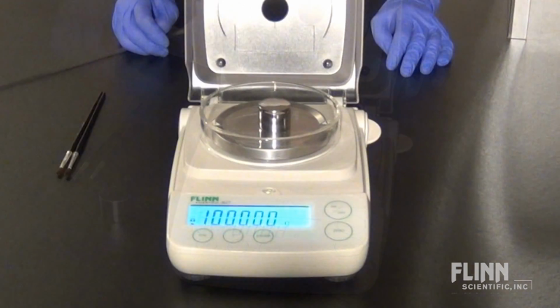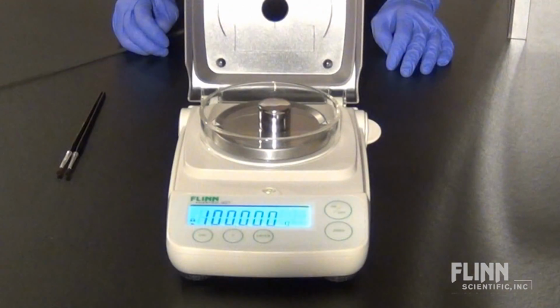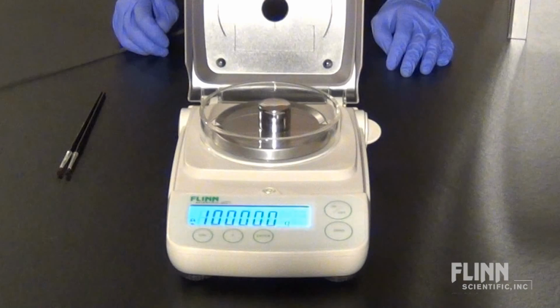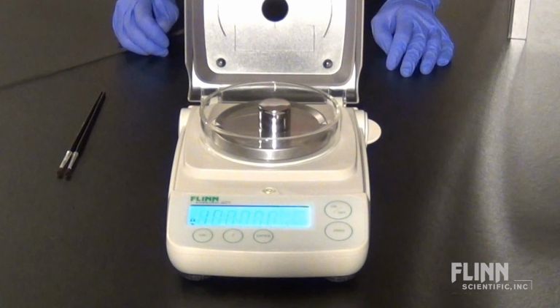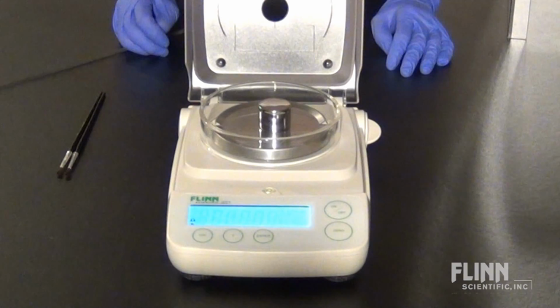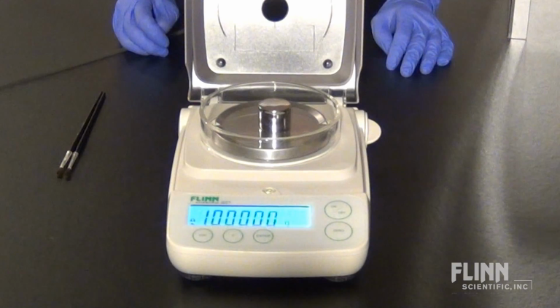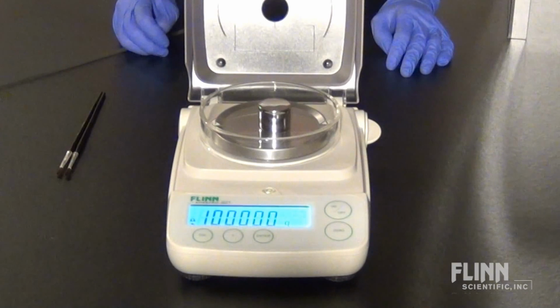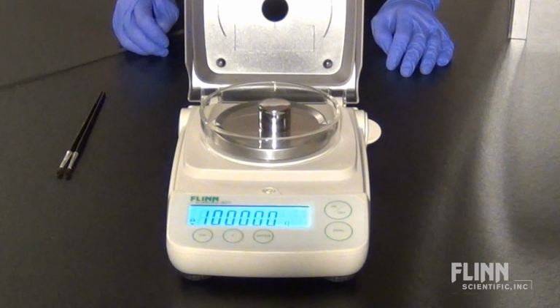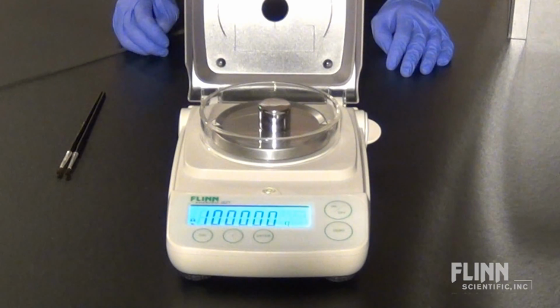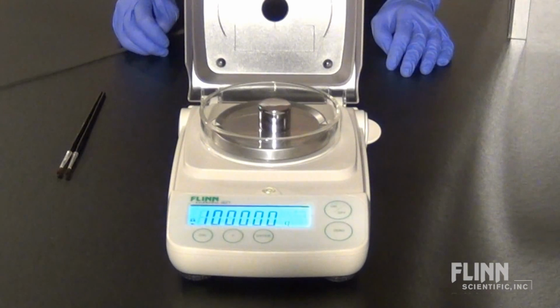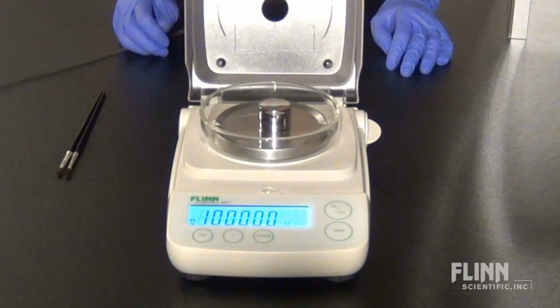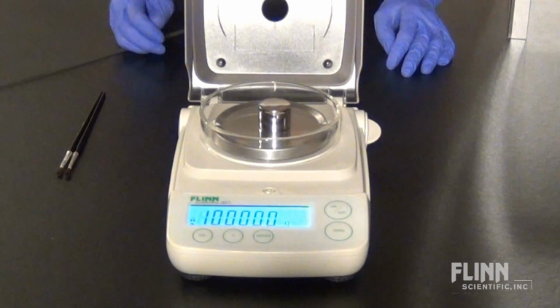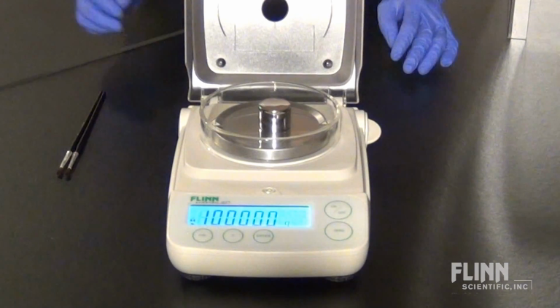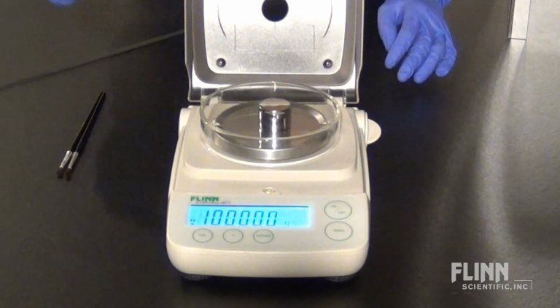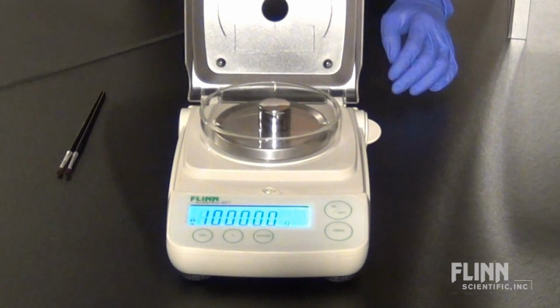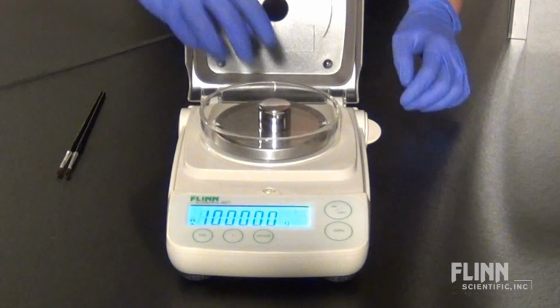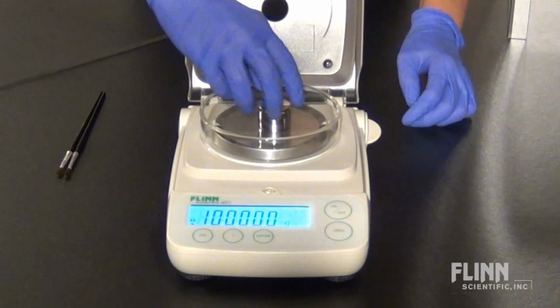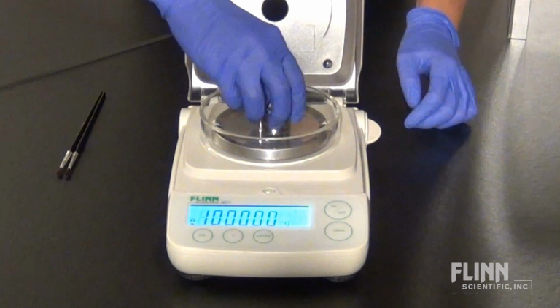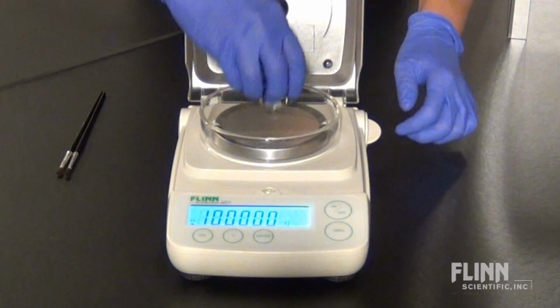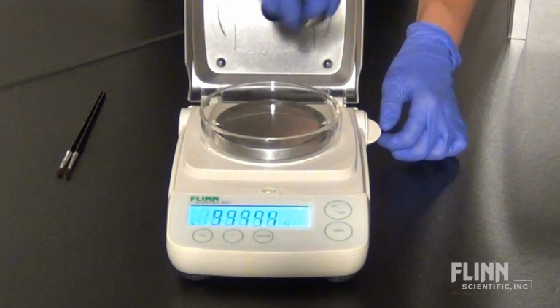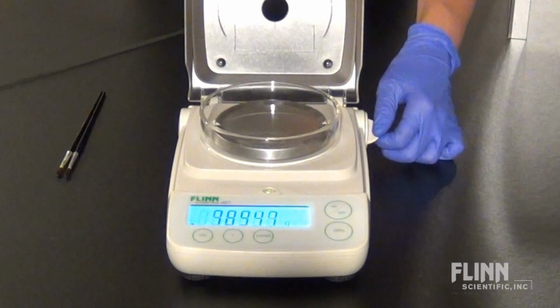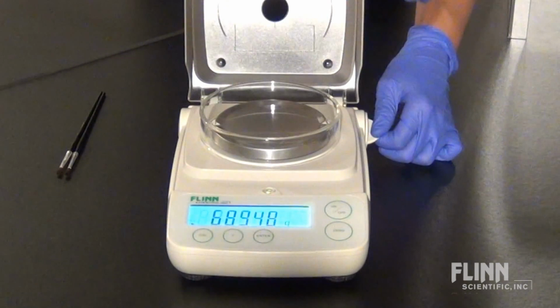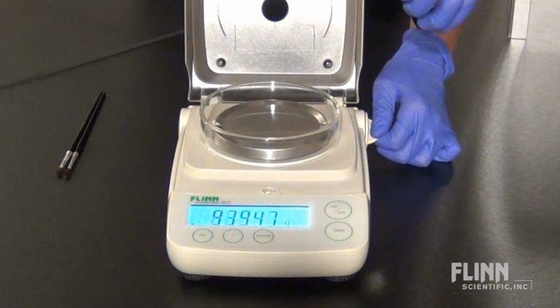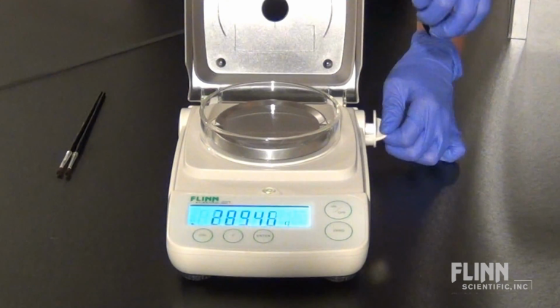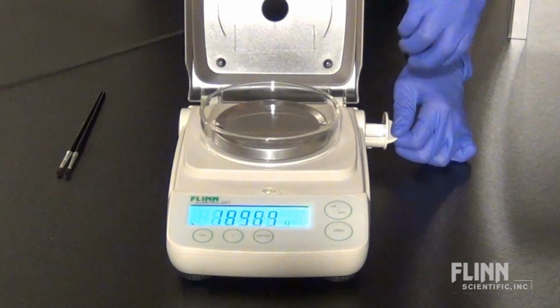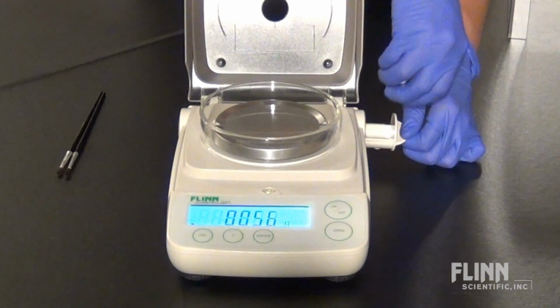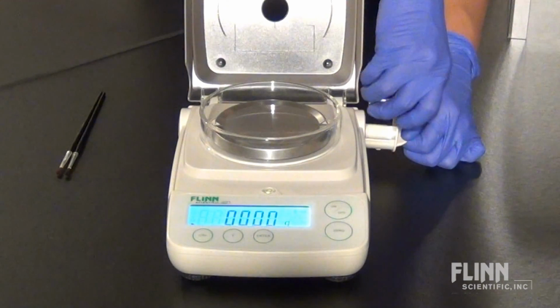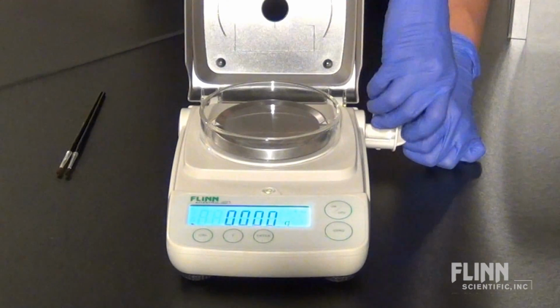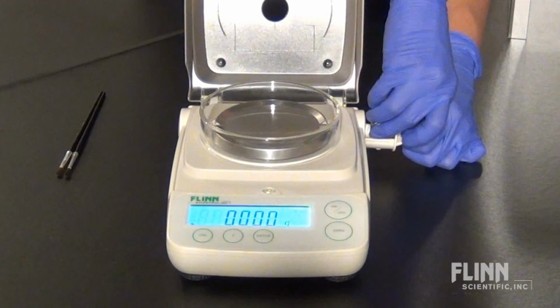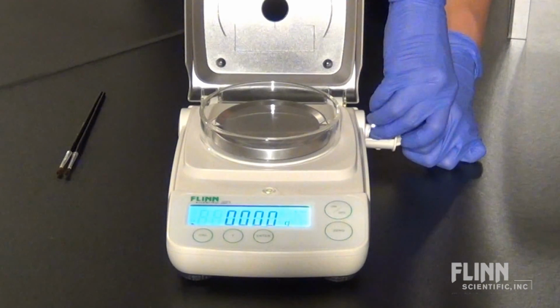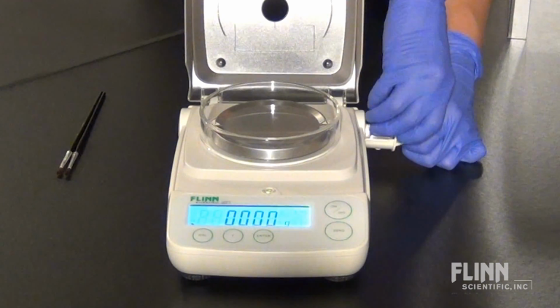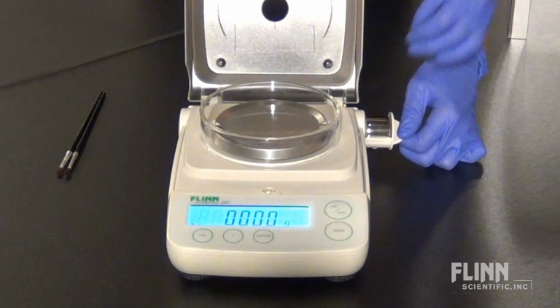Milligram balances should be recalibrated at least once a month and each time they are moved.